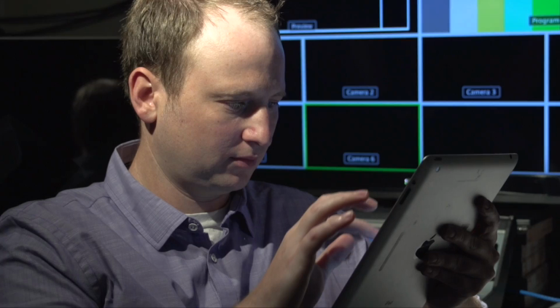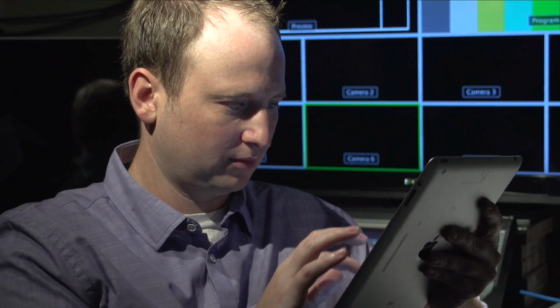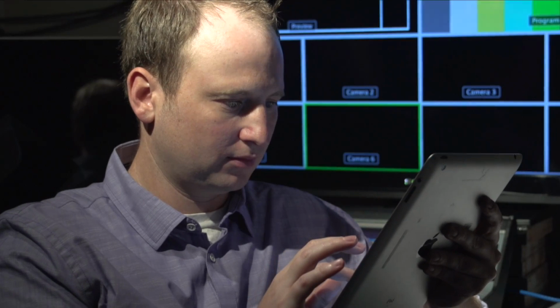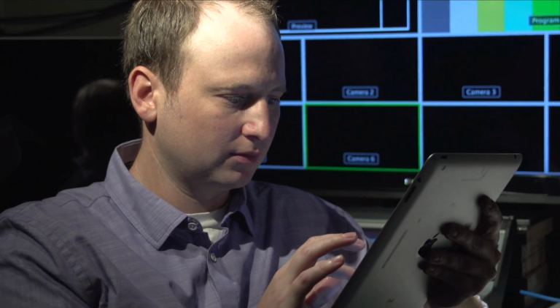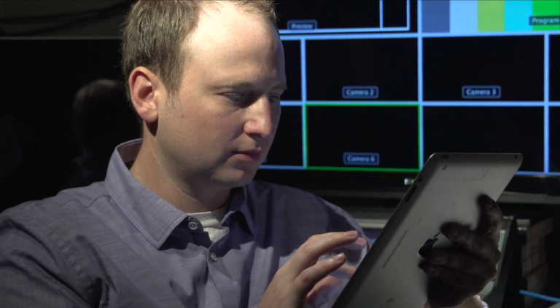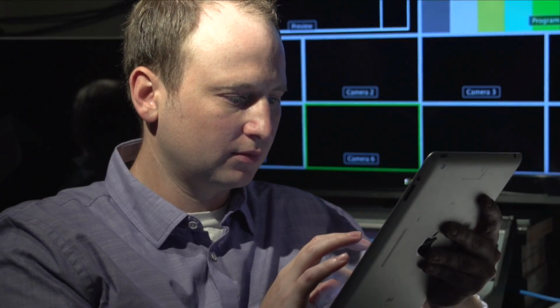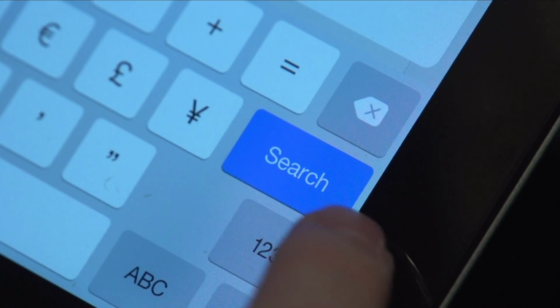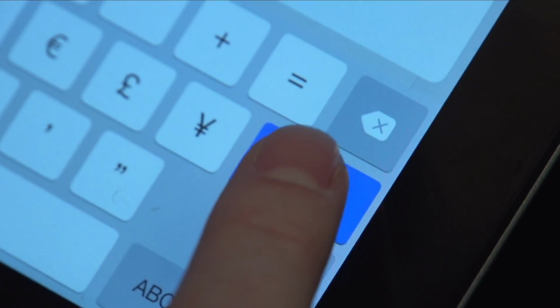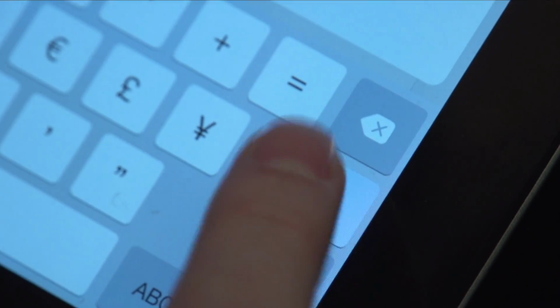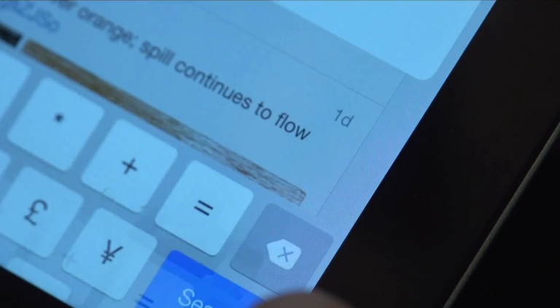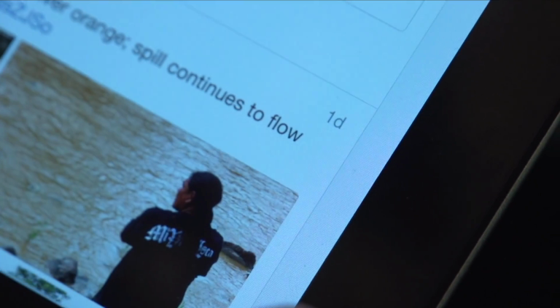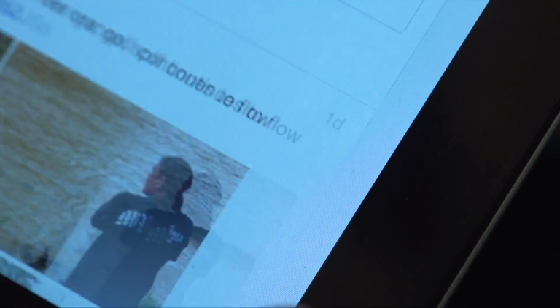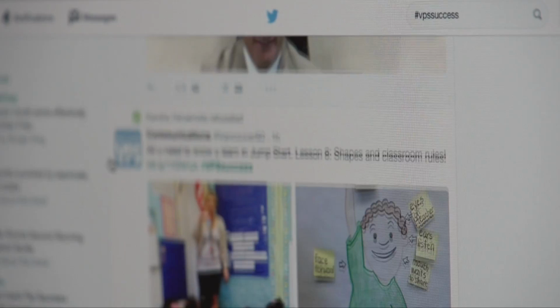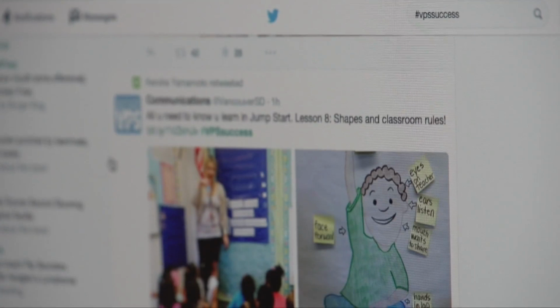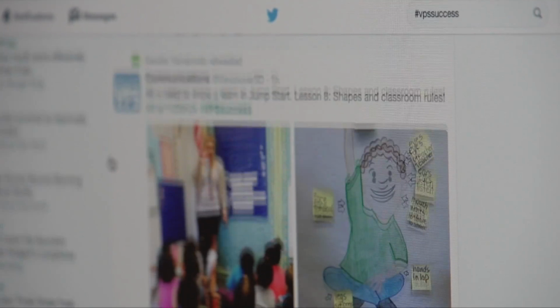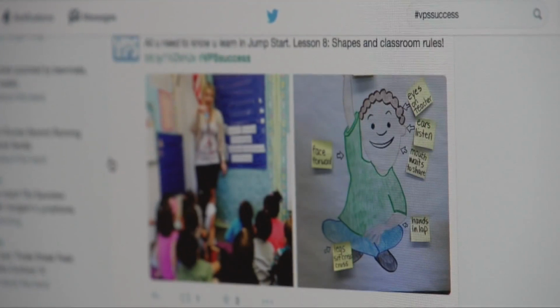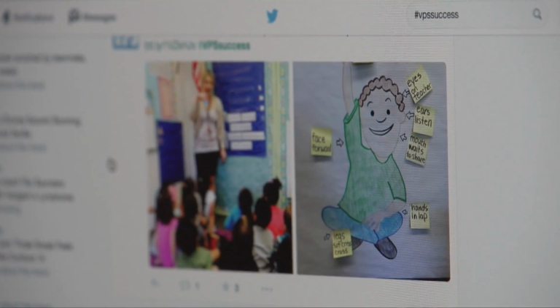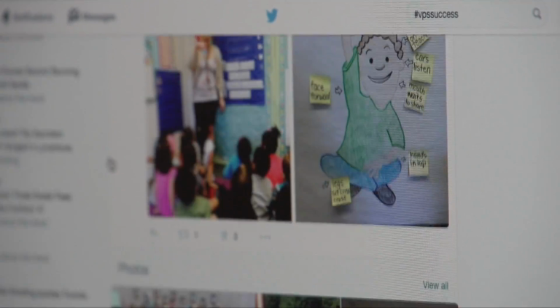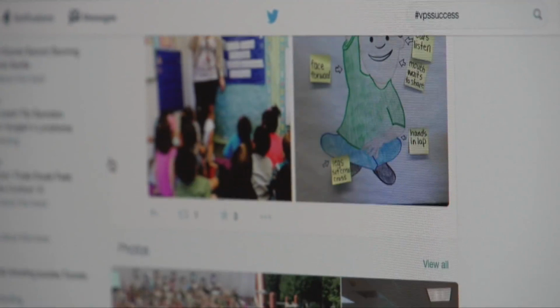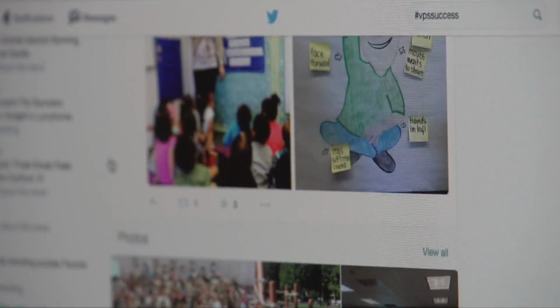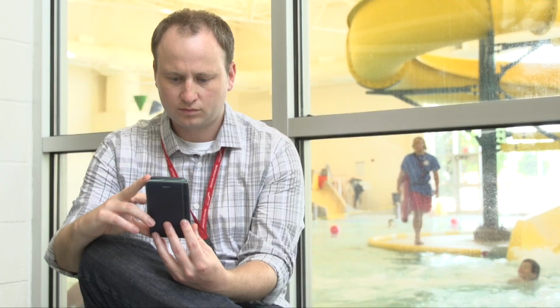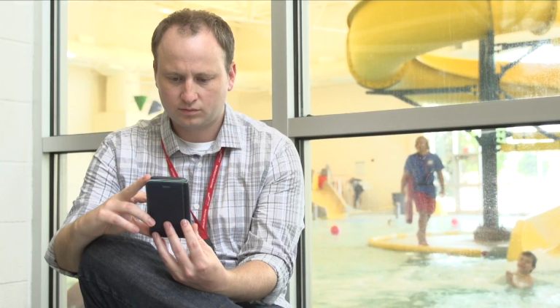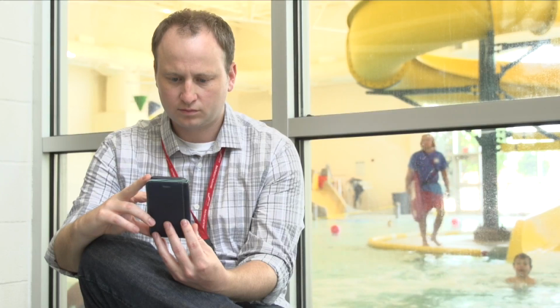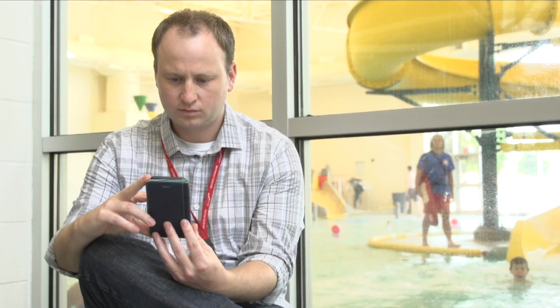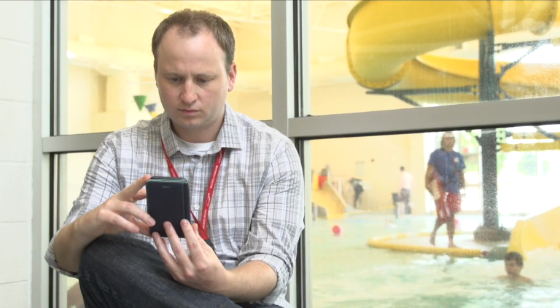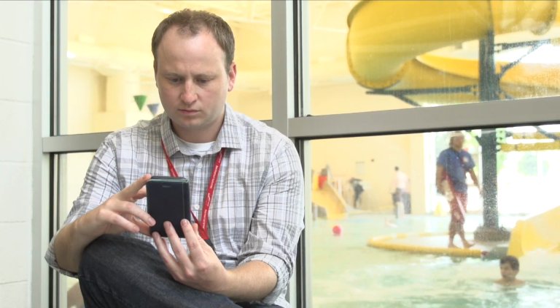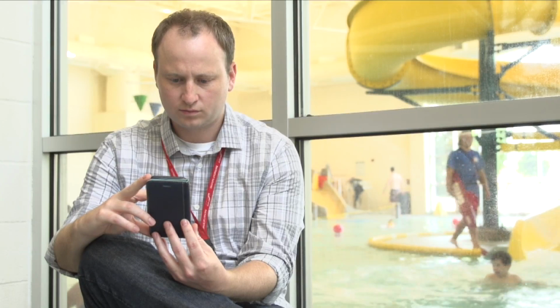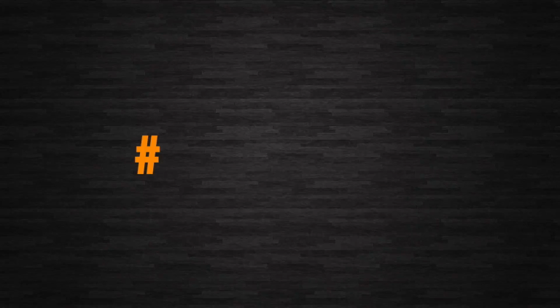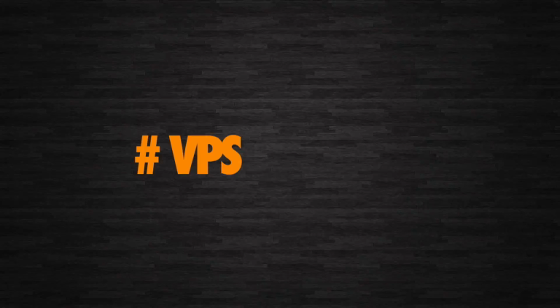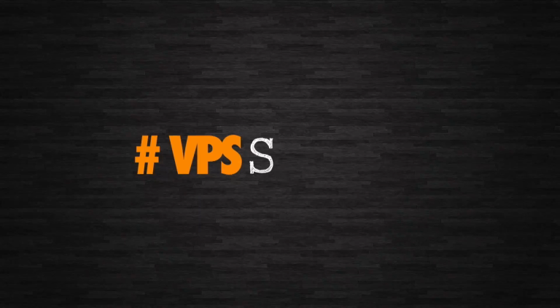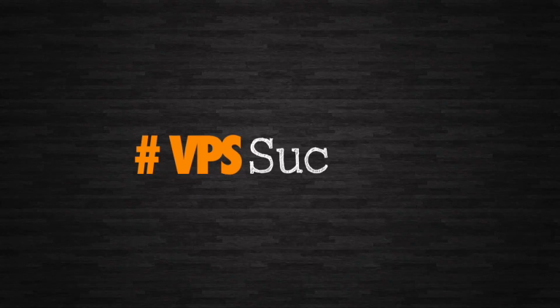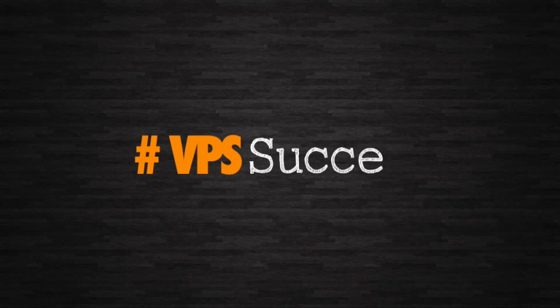I'm Nick Vole, and I'm scouring social media for the best posts about what's happening in Vancouver public schools. This is VPS Success.